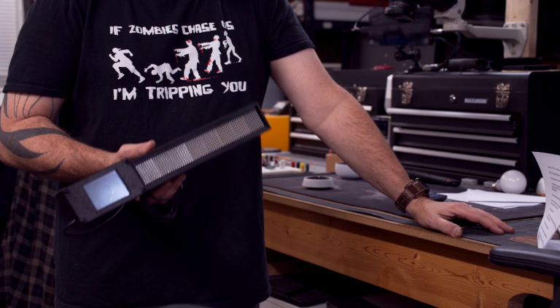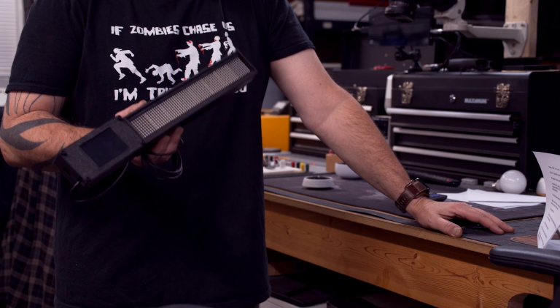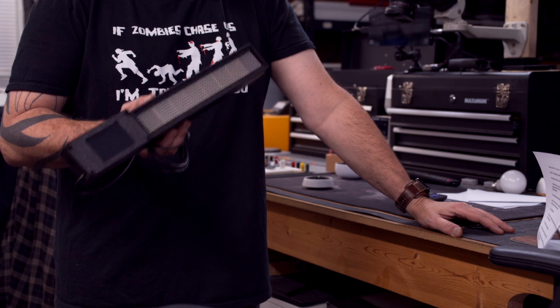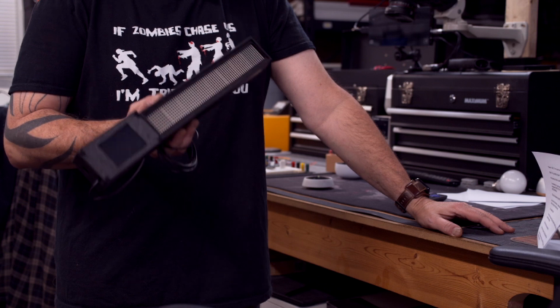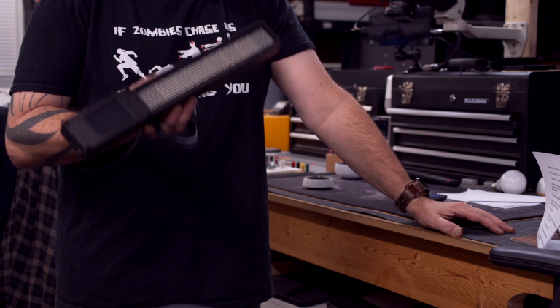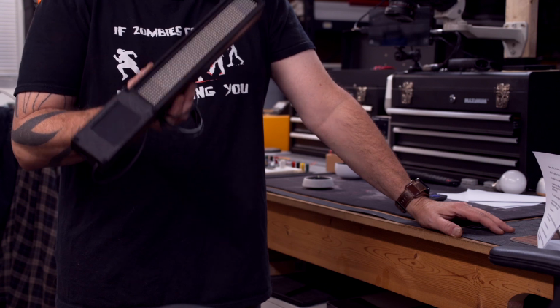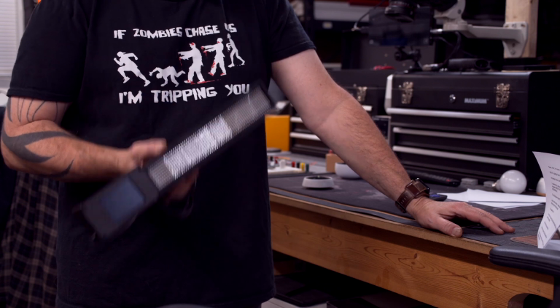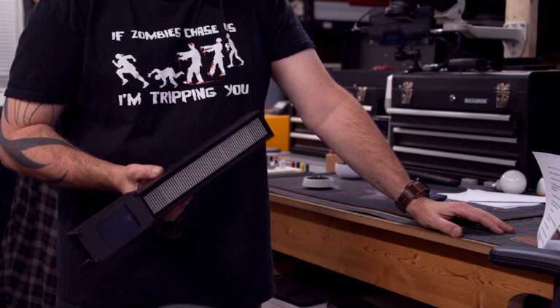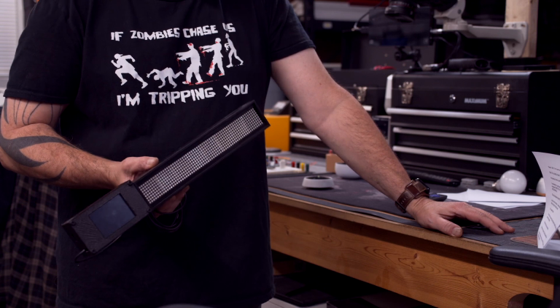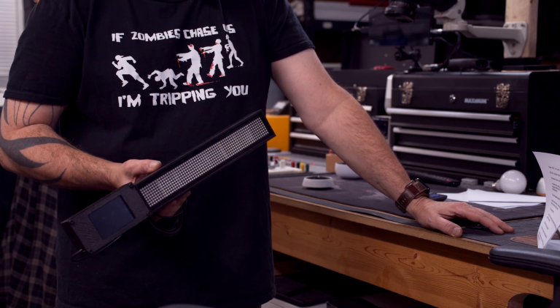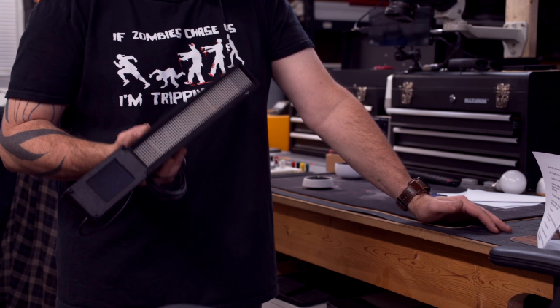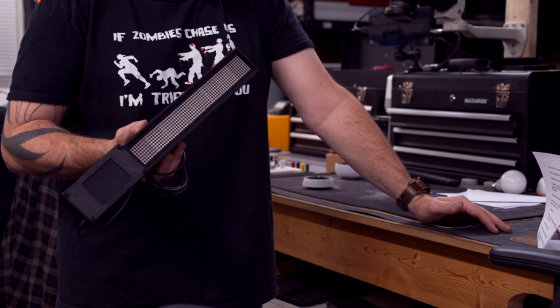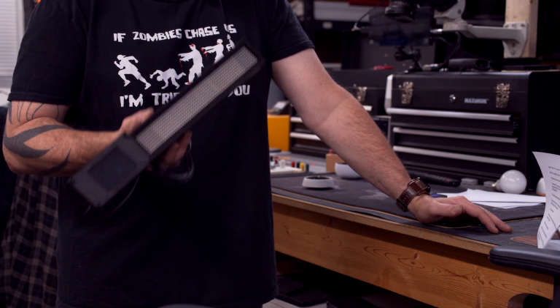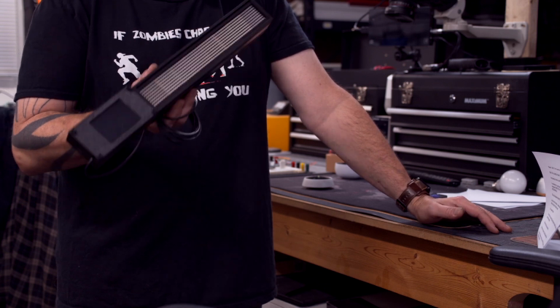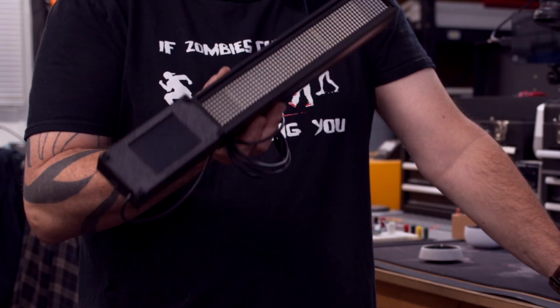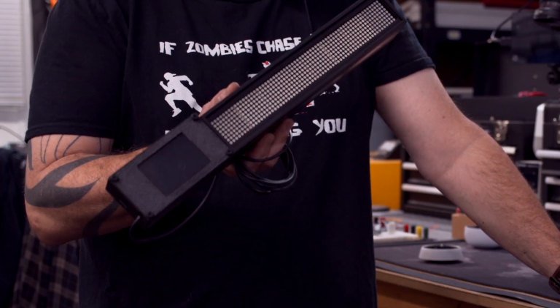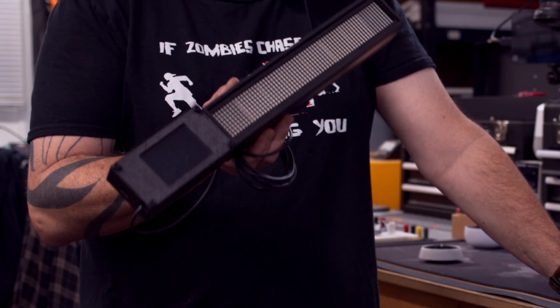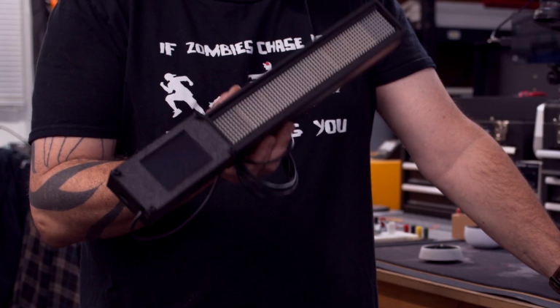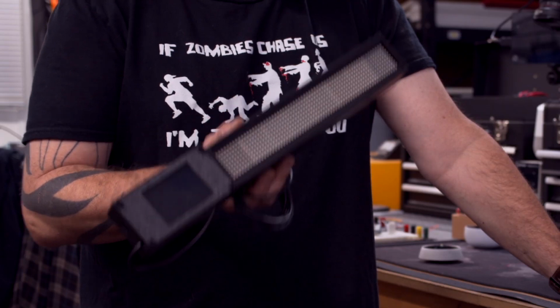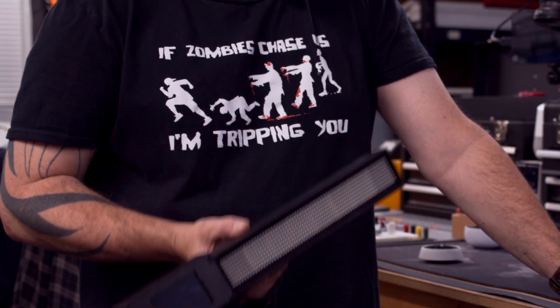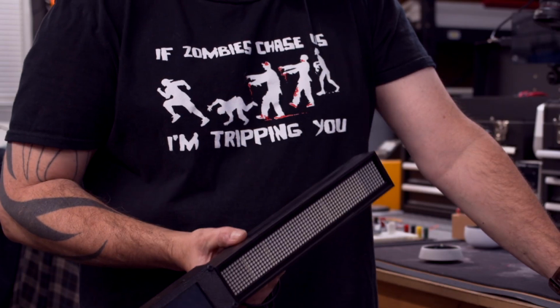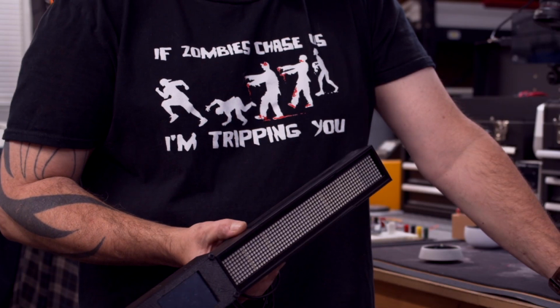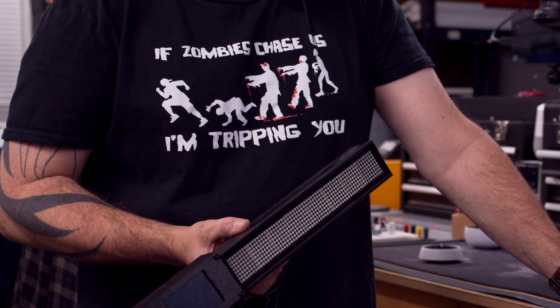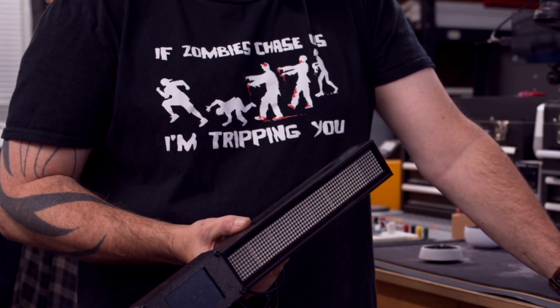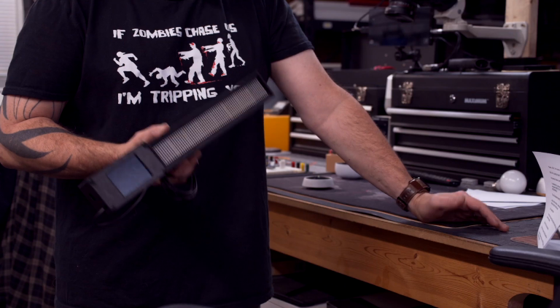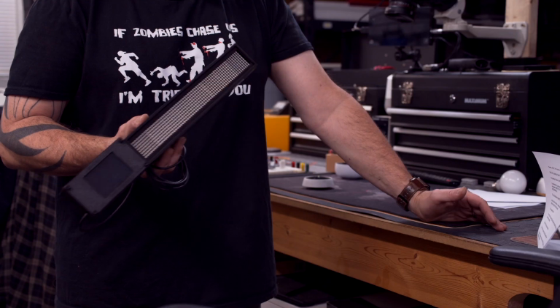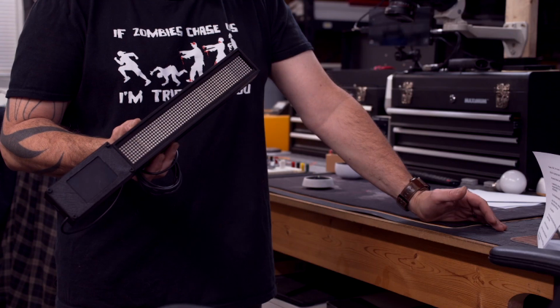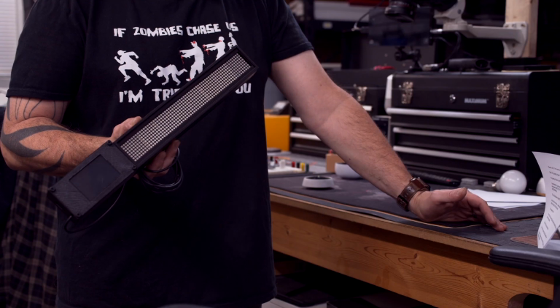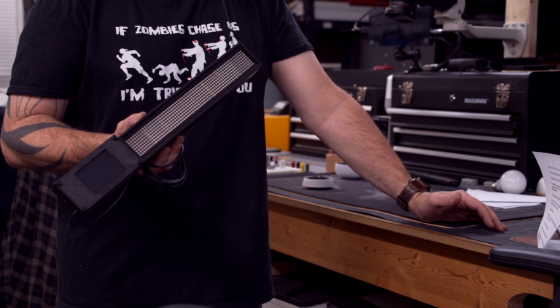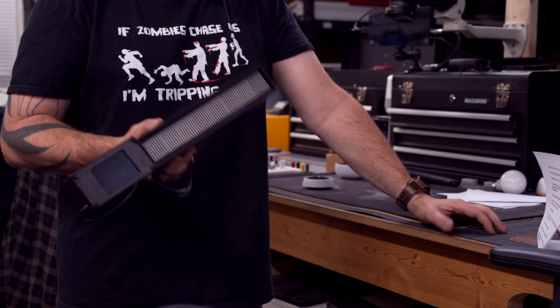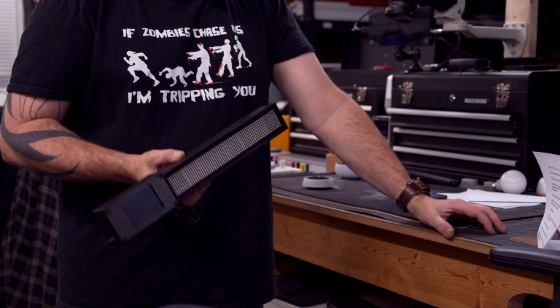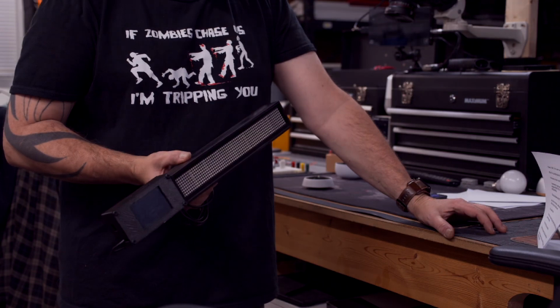Okay, I'm overselling it, but you've got to admit it's pretty hard to make something like this interesting. So anyway, let me show you what I came up with.